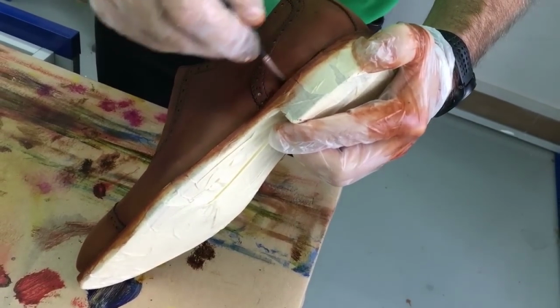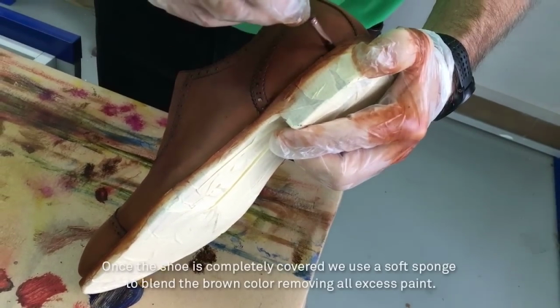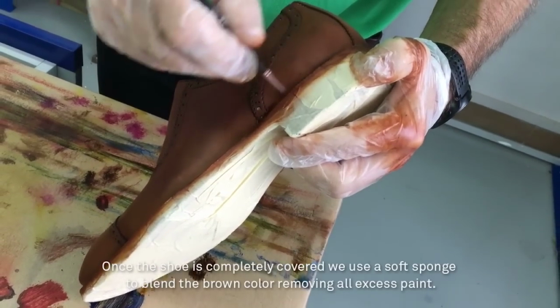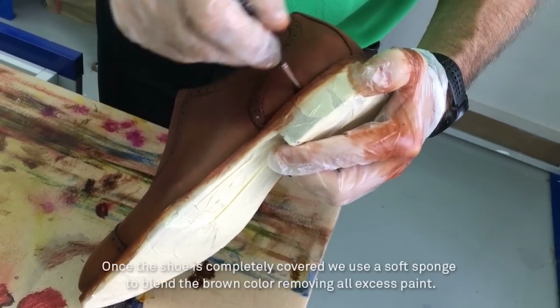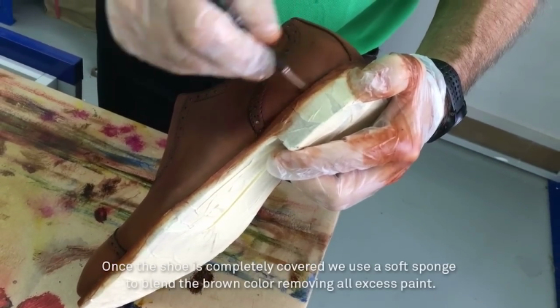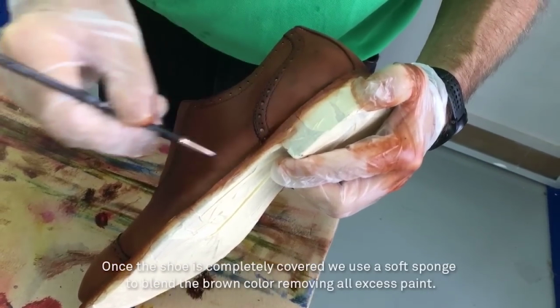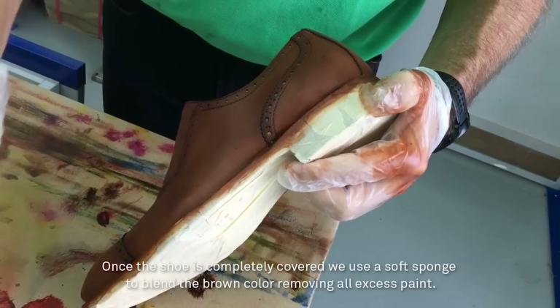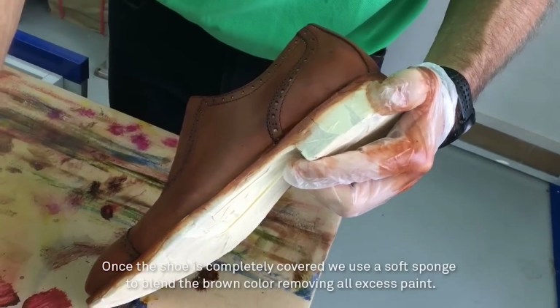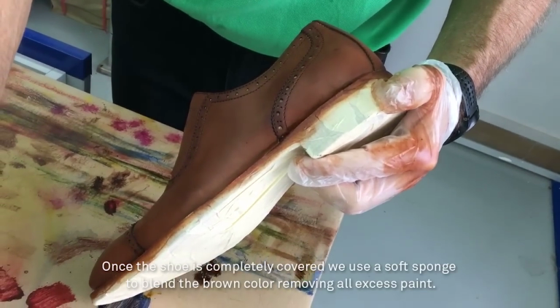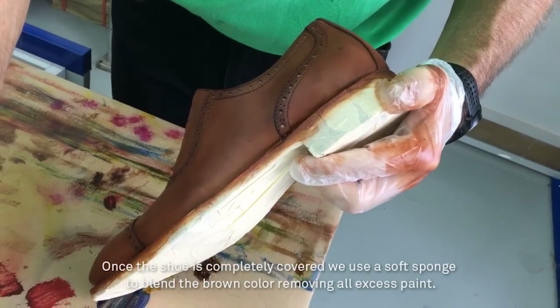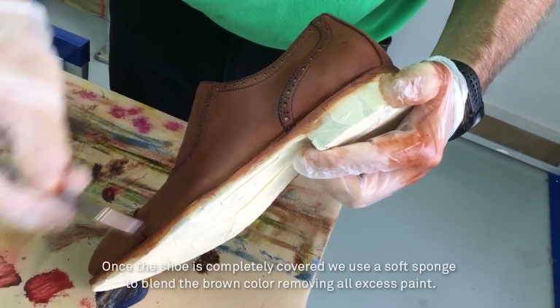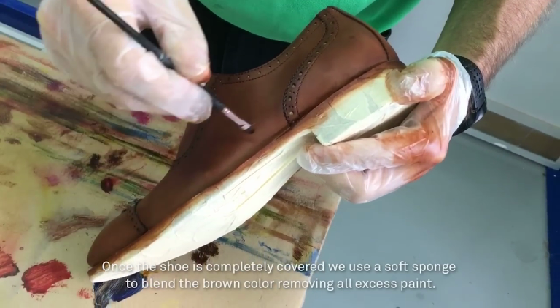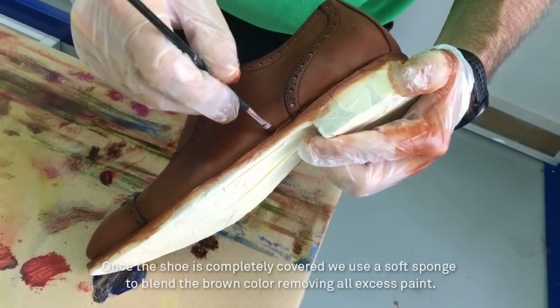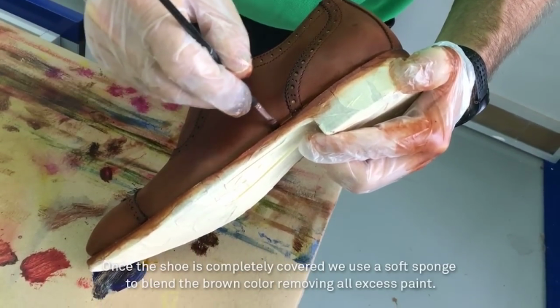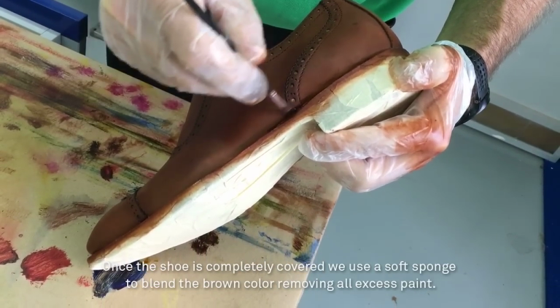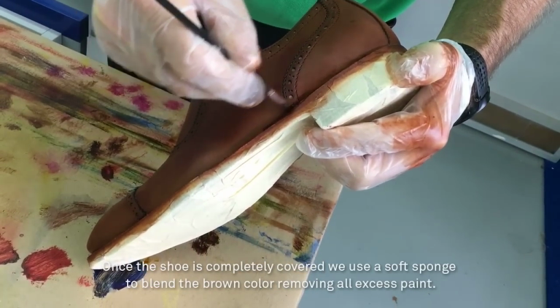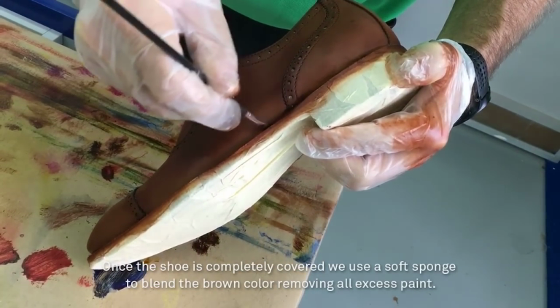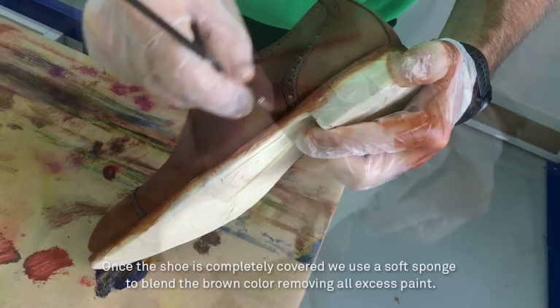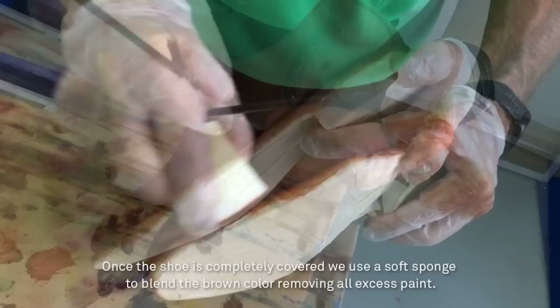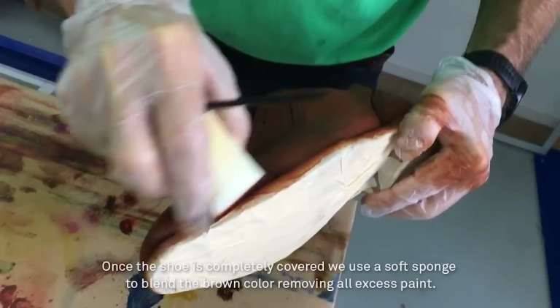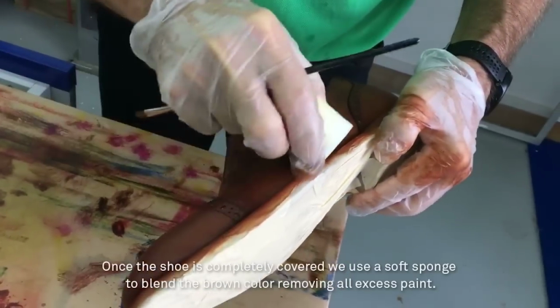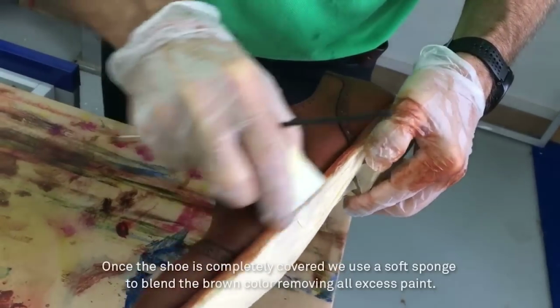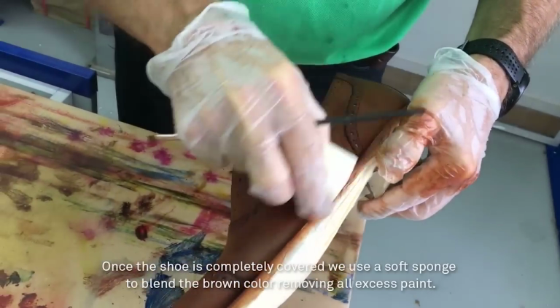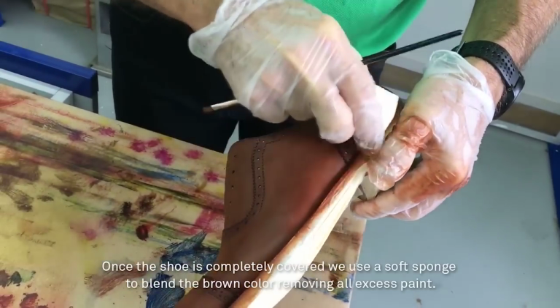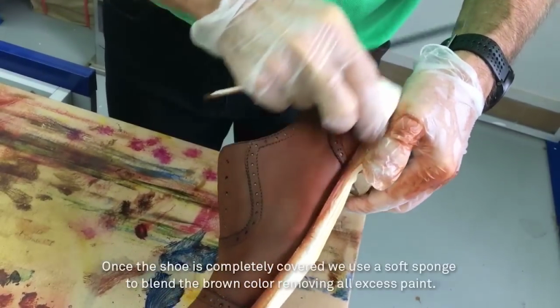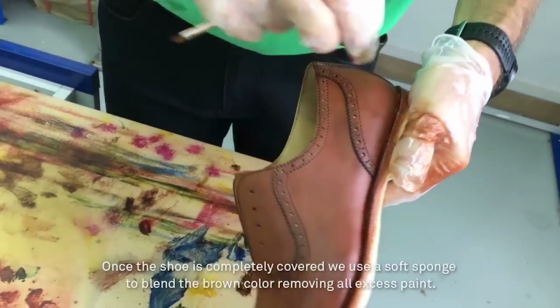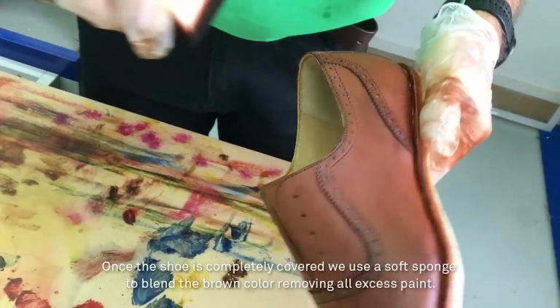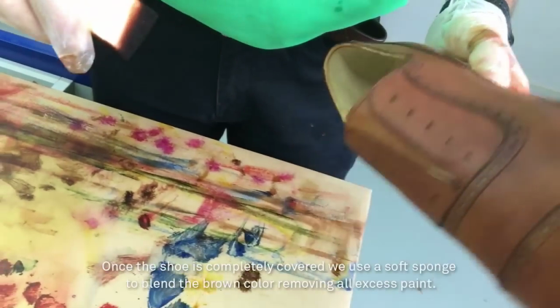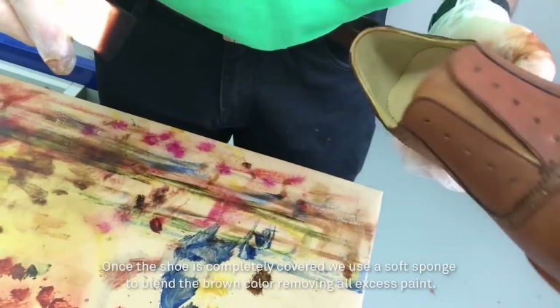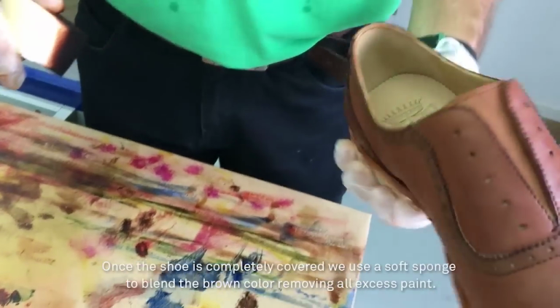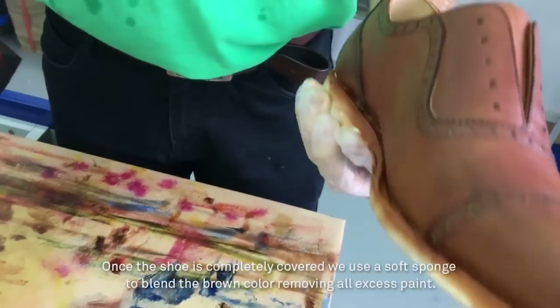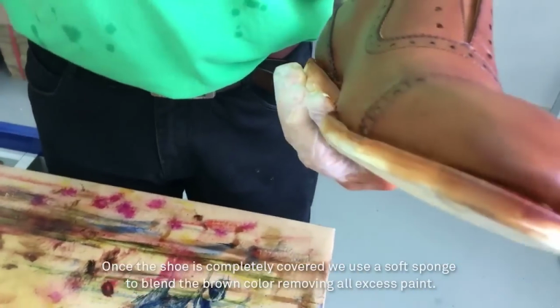Once the shoe is completely covered, we use a soft sponge to blend the brown color, removing all excess paint.